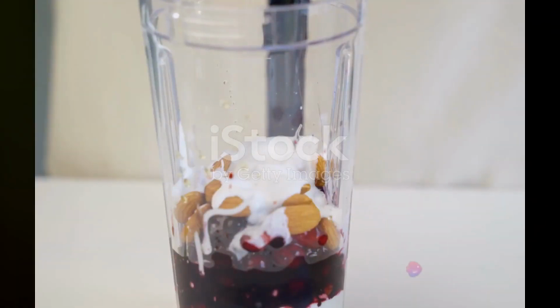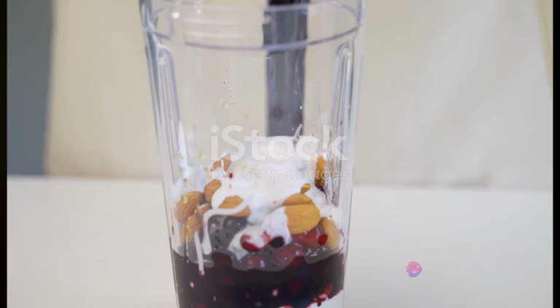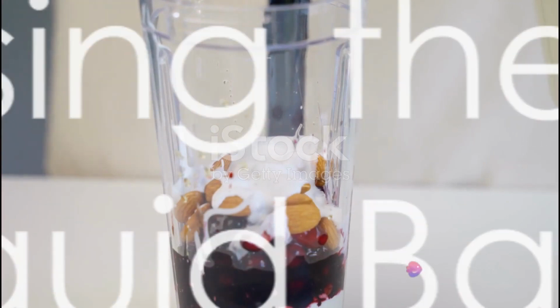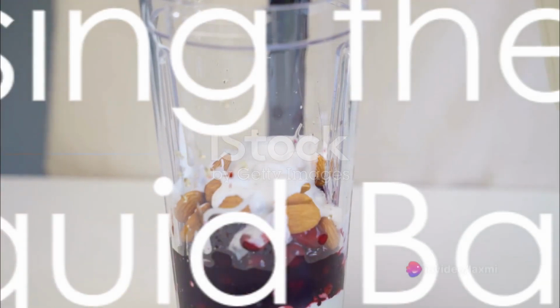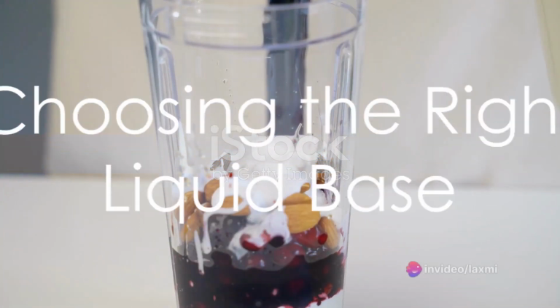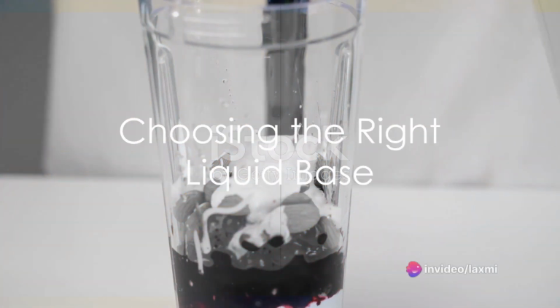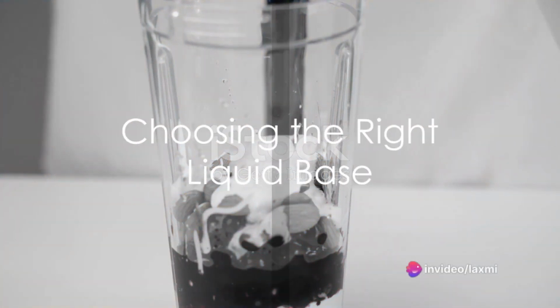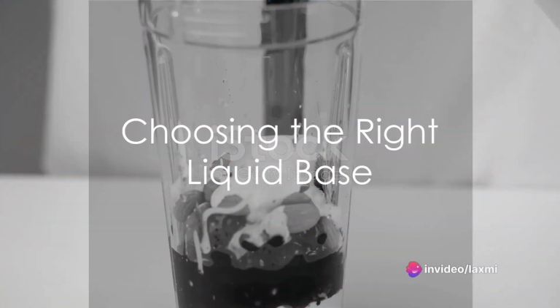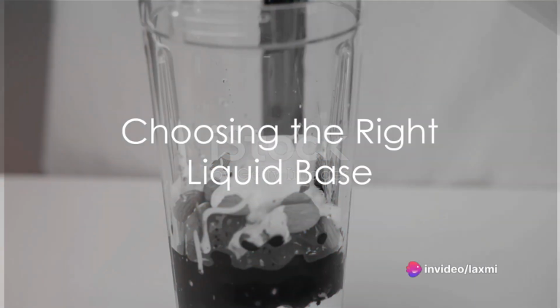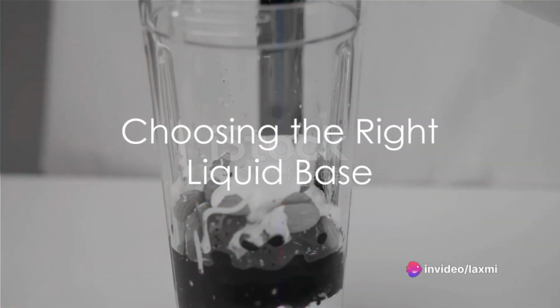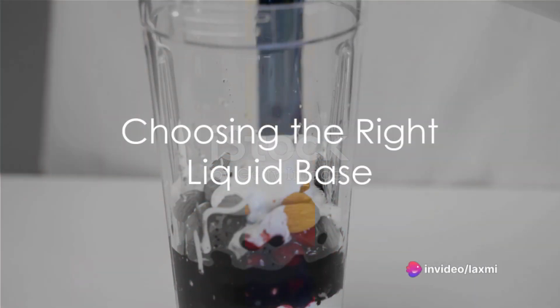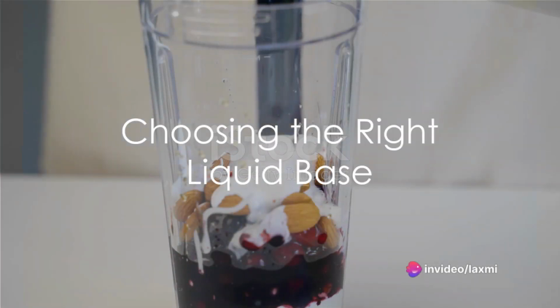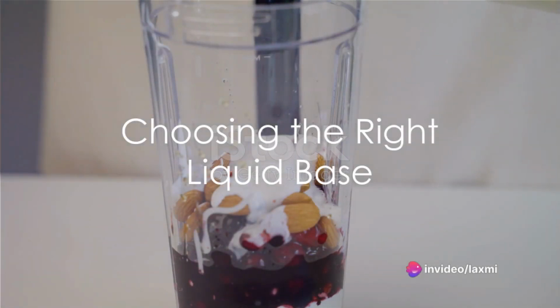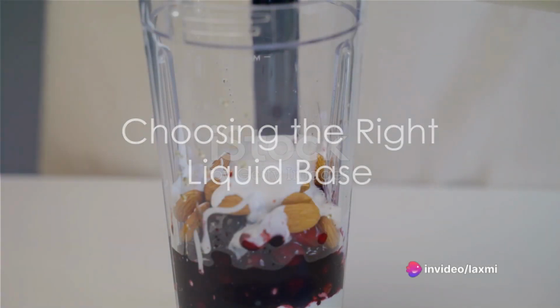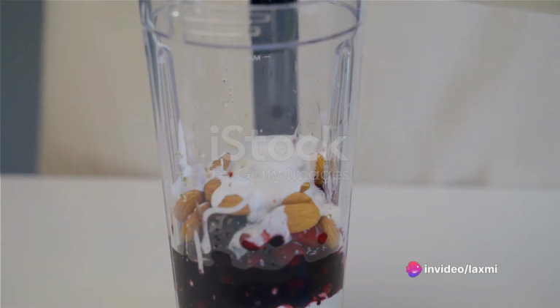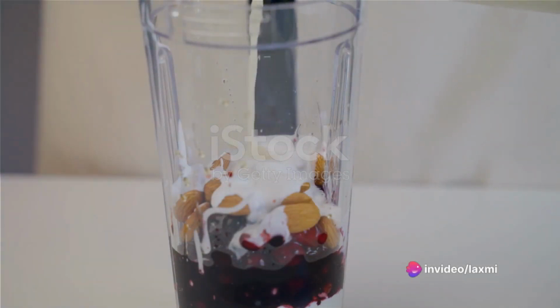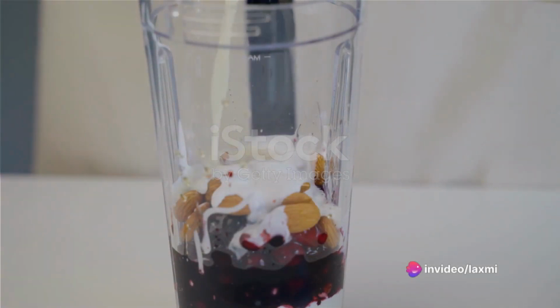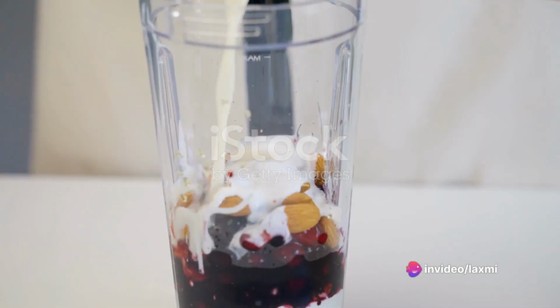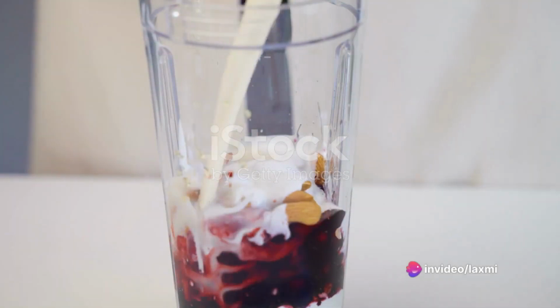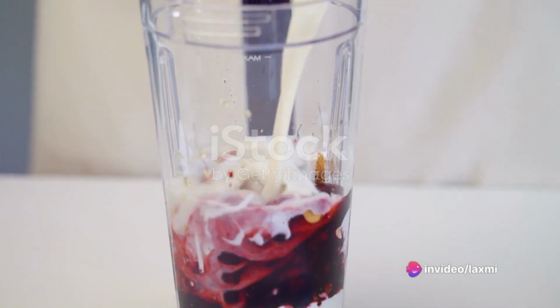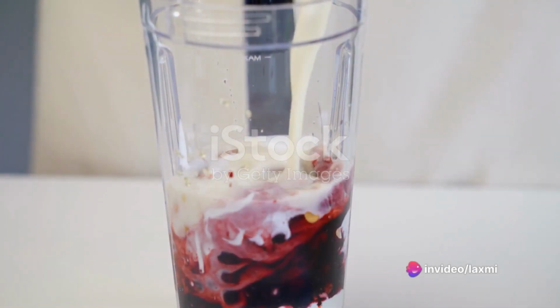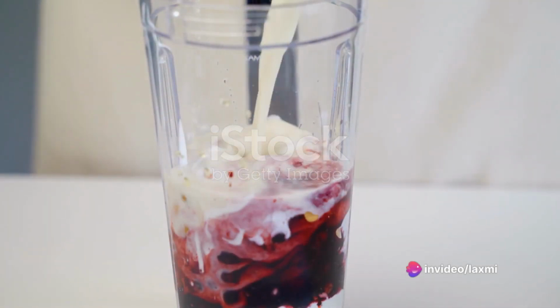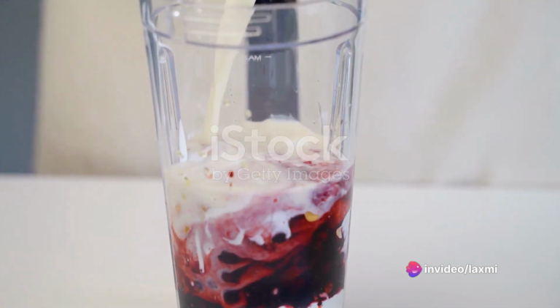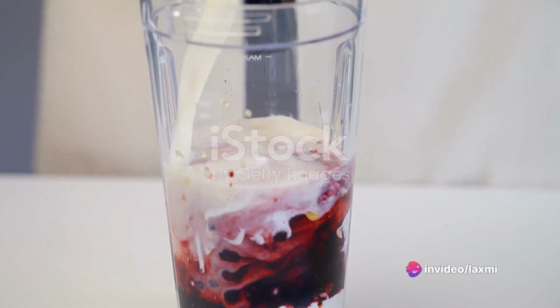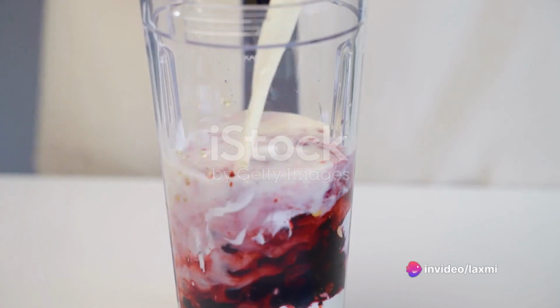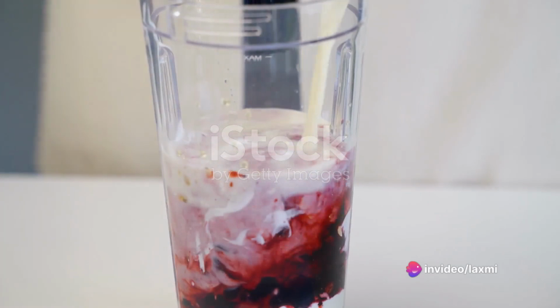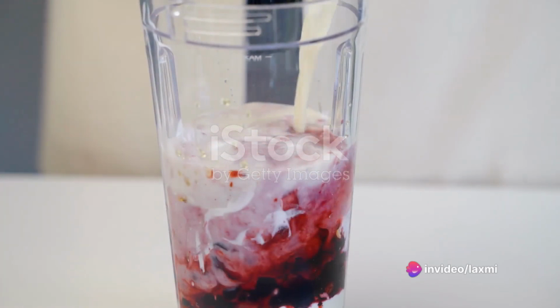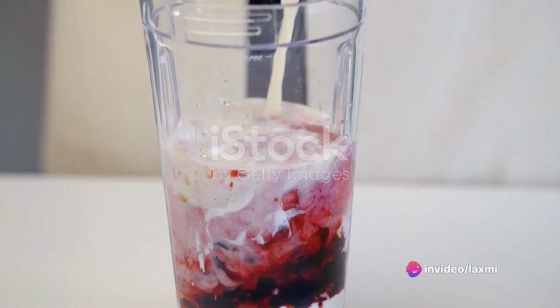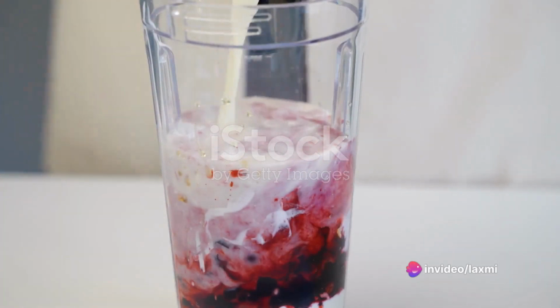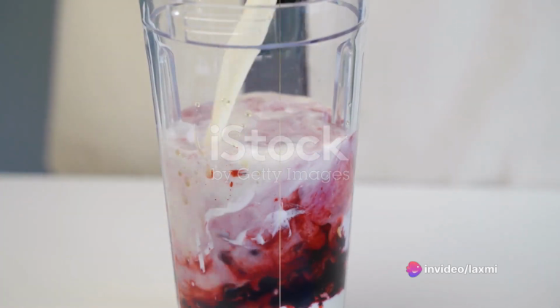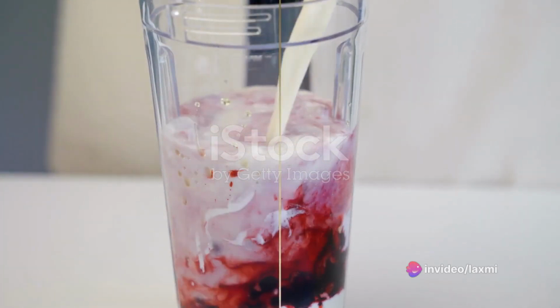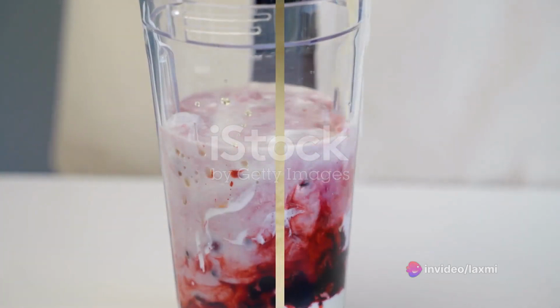Don't forget the liquid. Whether it's almond milk, yogurt, or even green tea, choose a base that complements your ingredients.